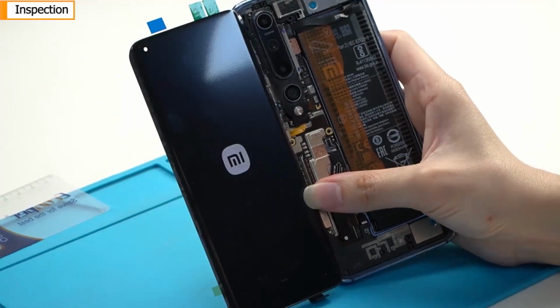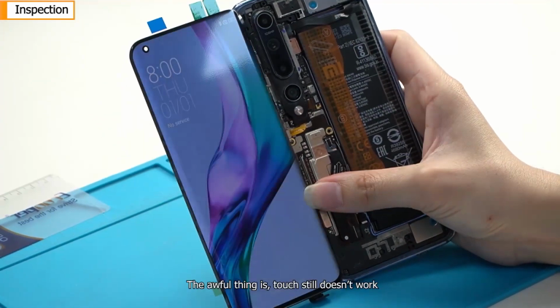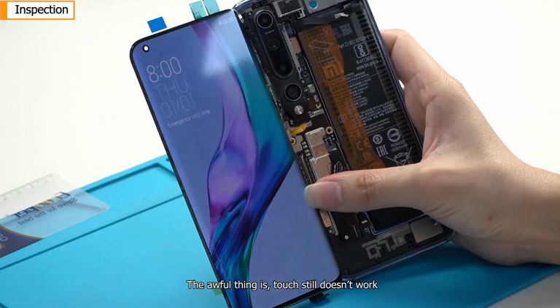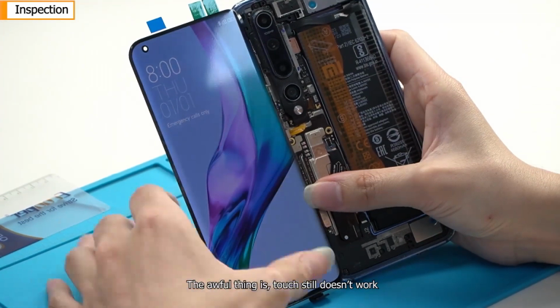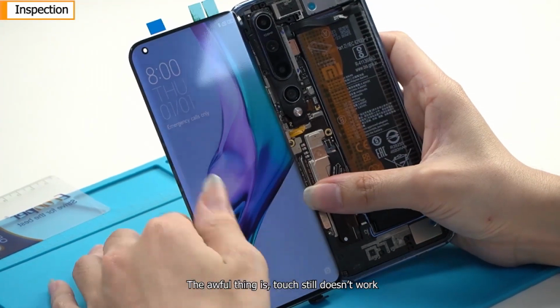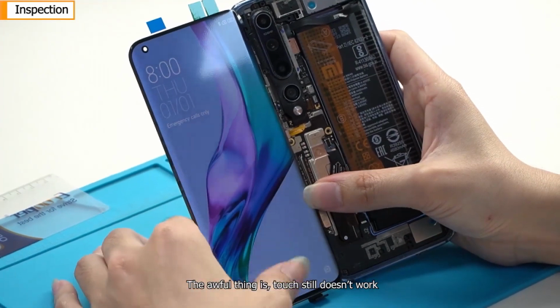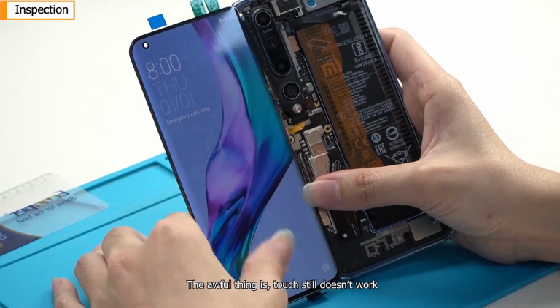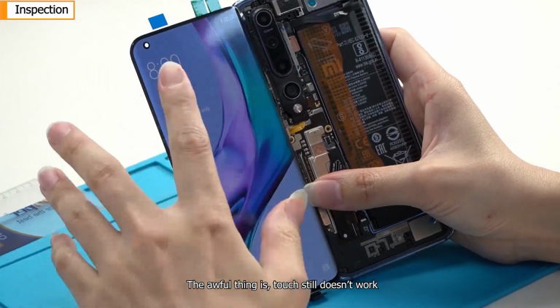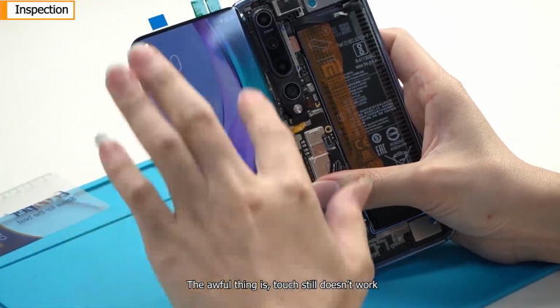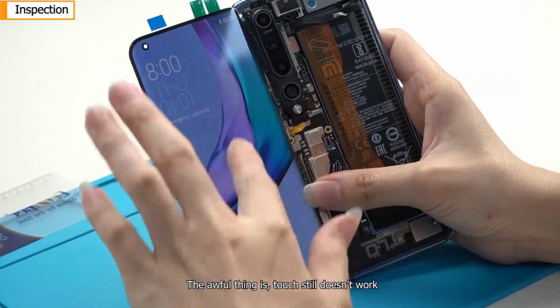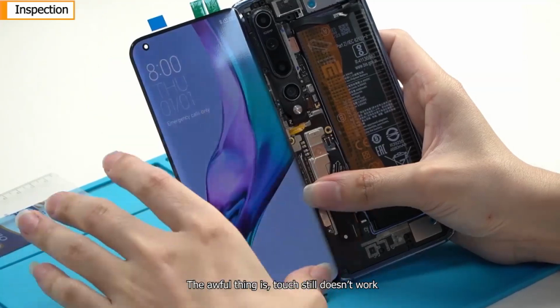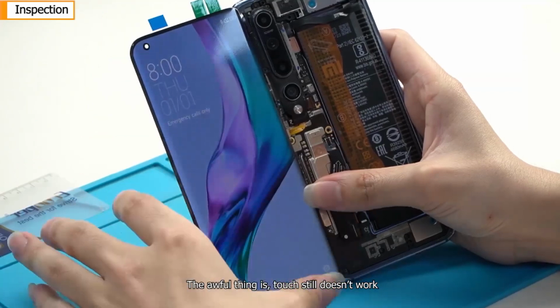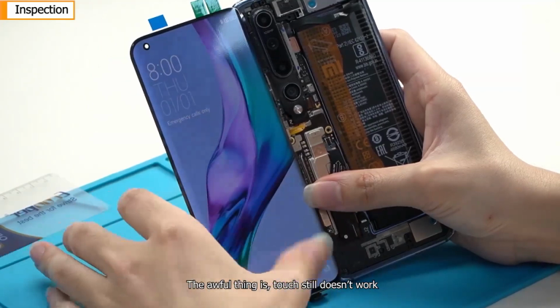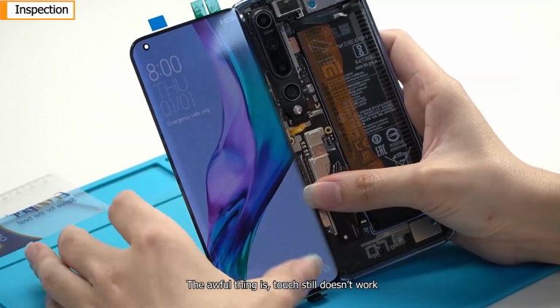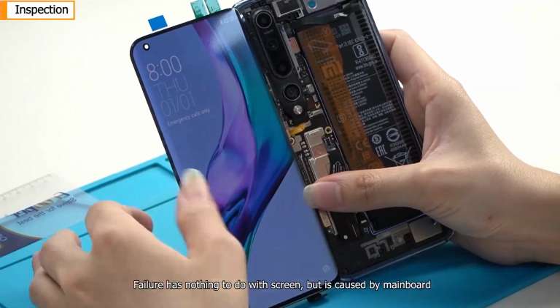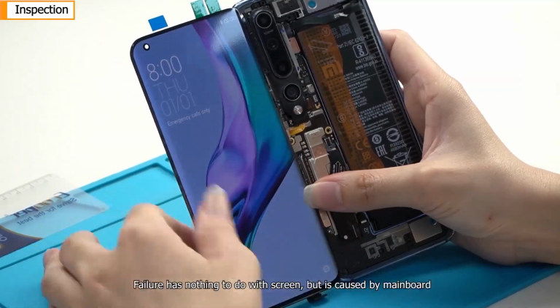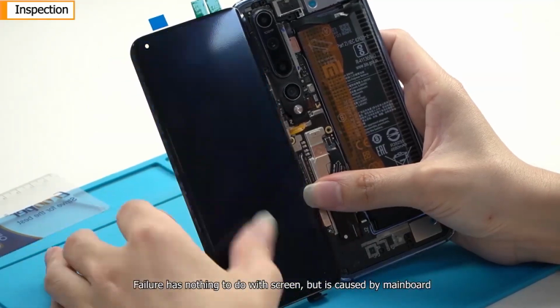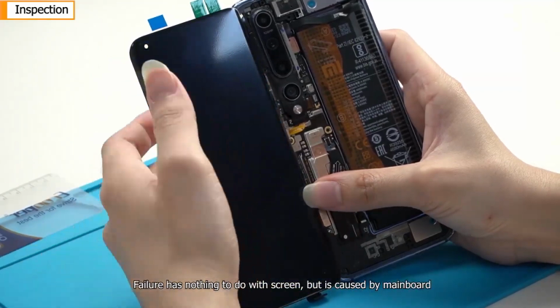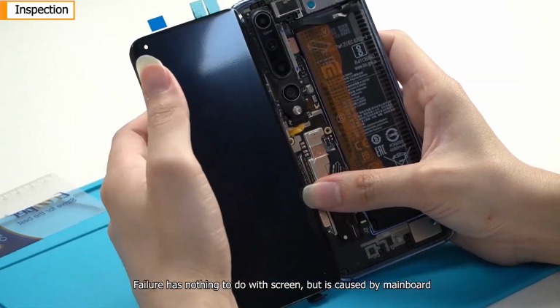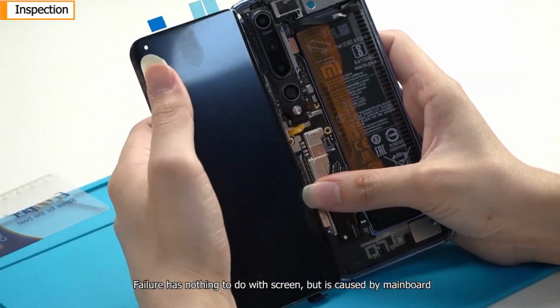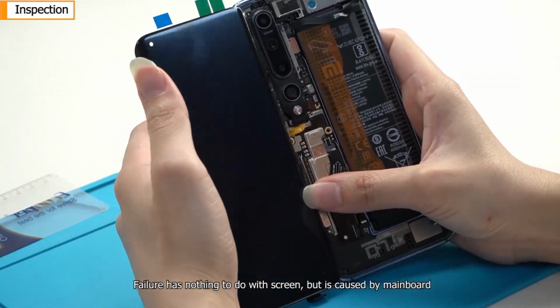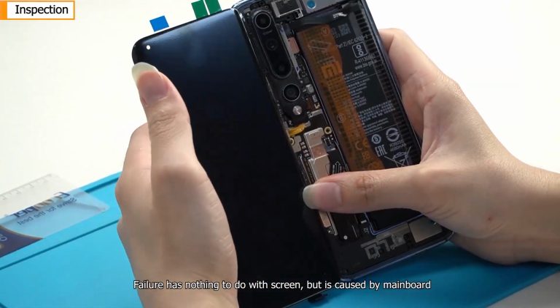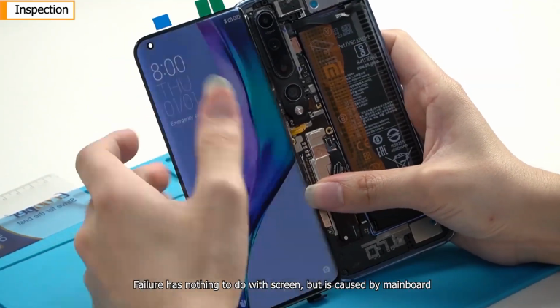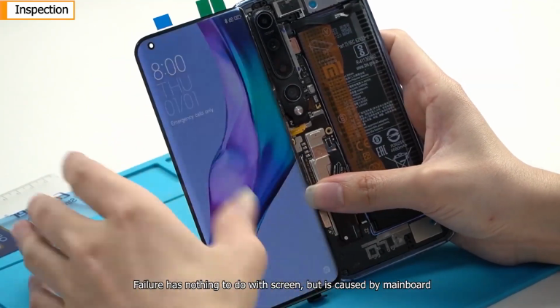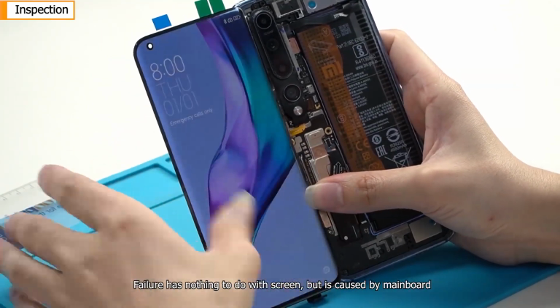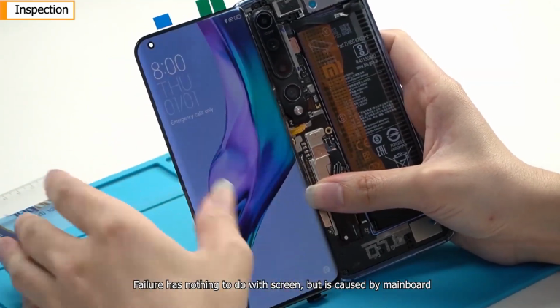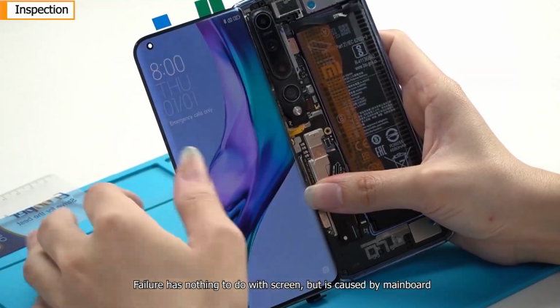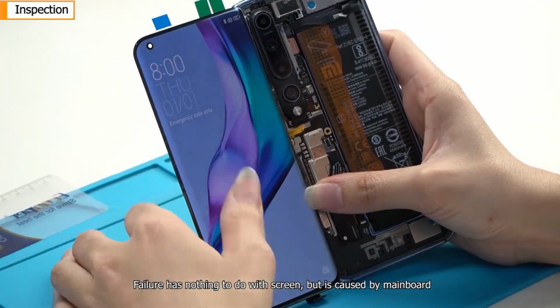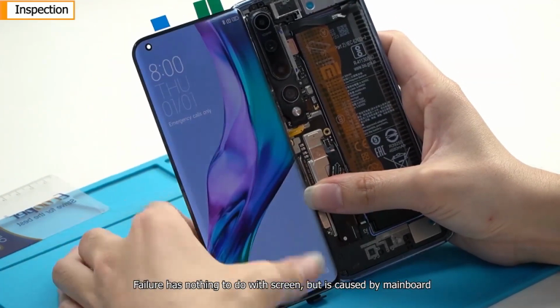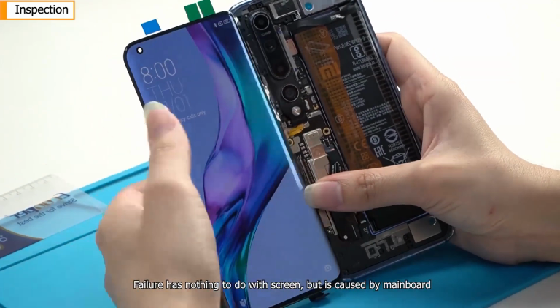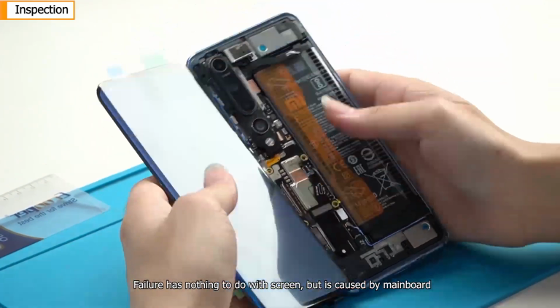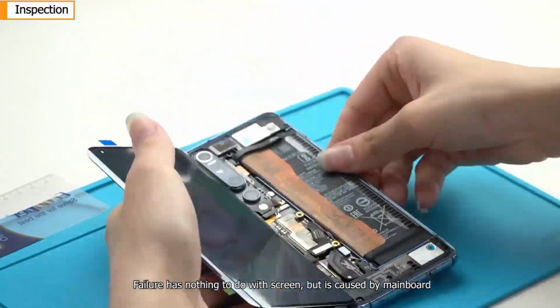After replacing with a good screen and testing, the awful thing is touch still doesn't work. The failure has nothing to do with the screen — it is caused by the mainboard.